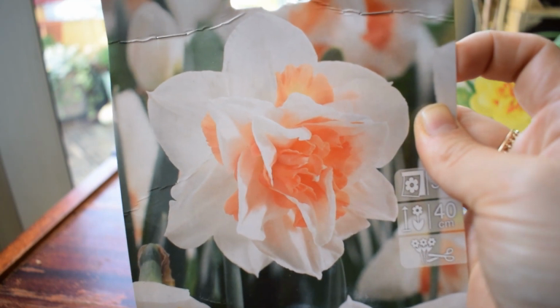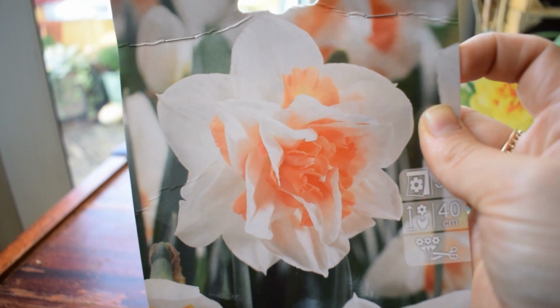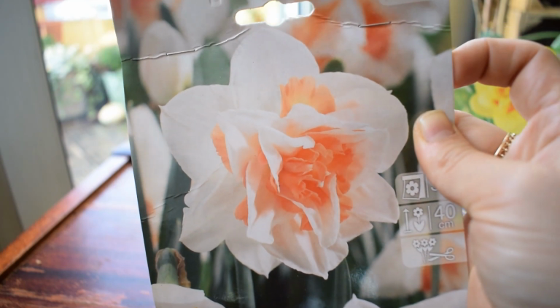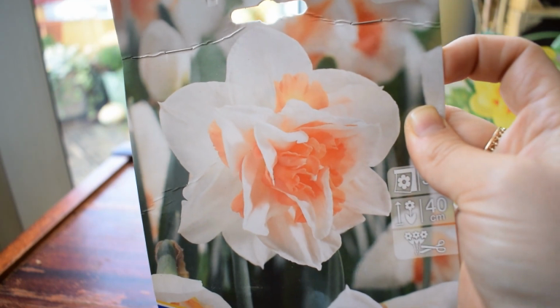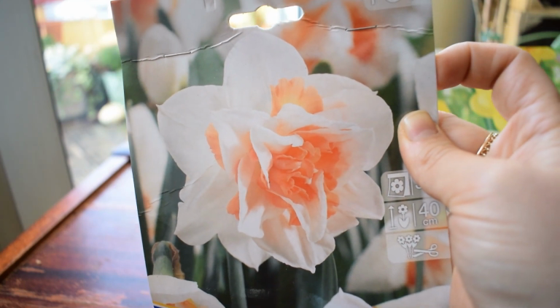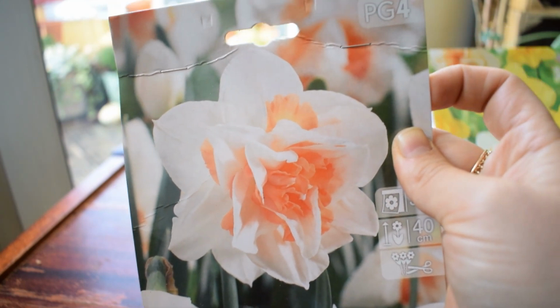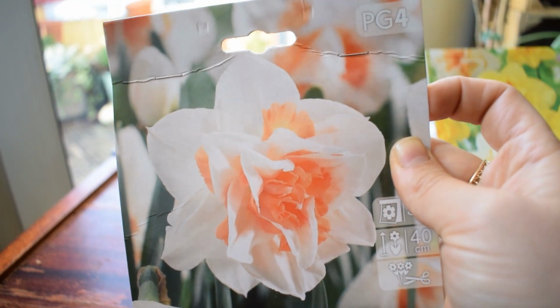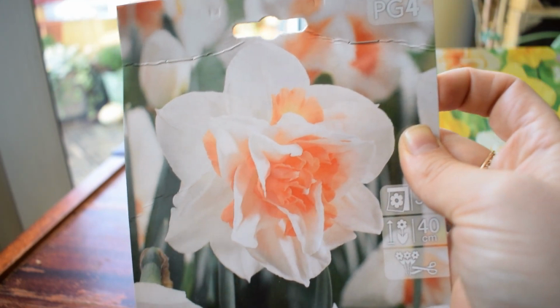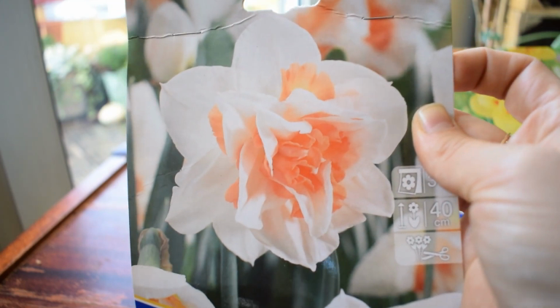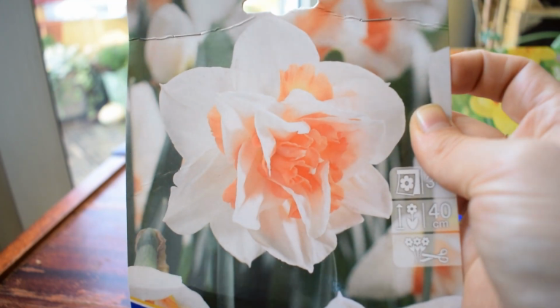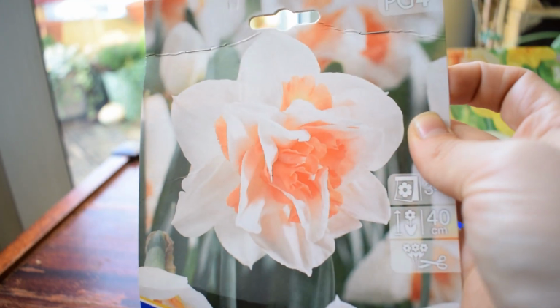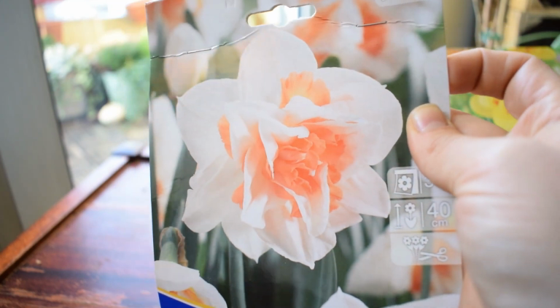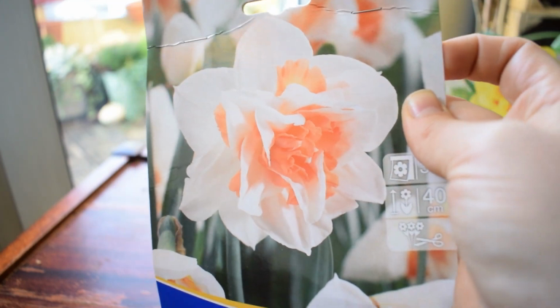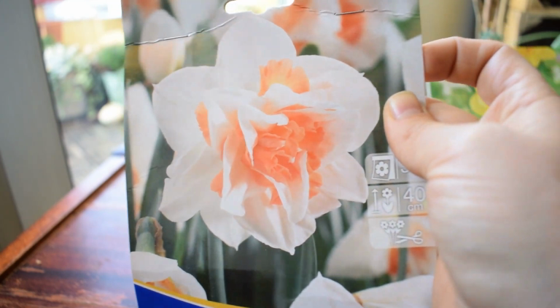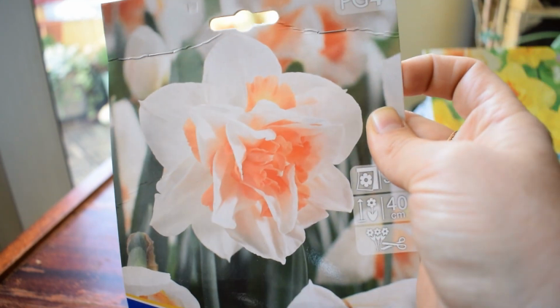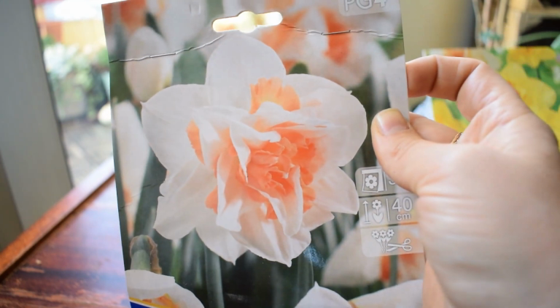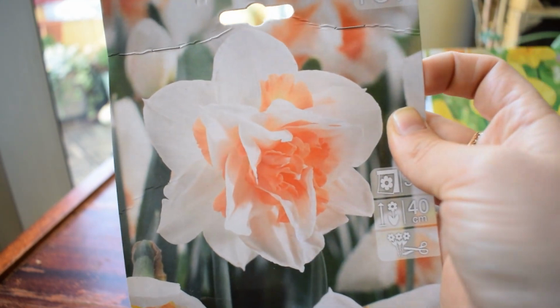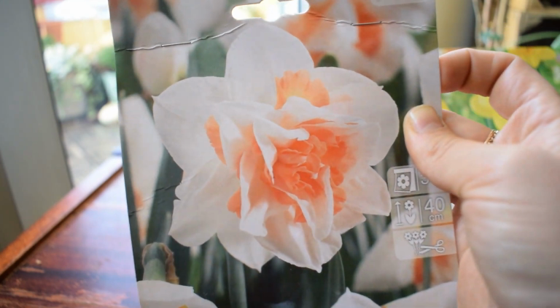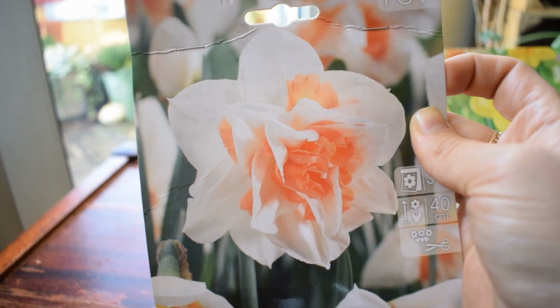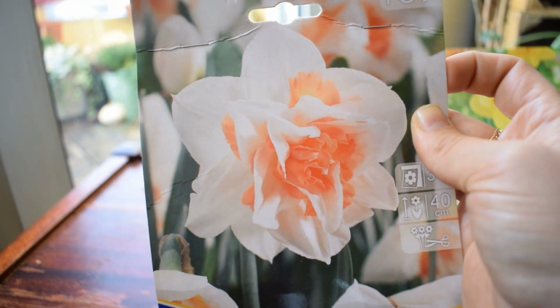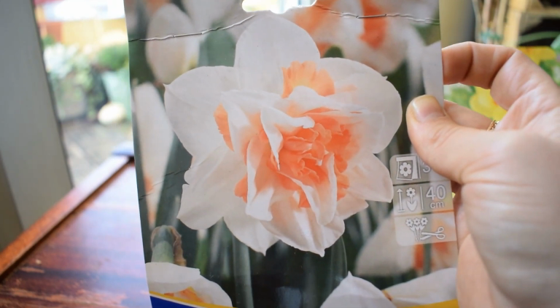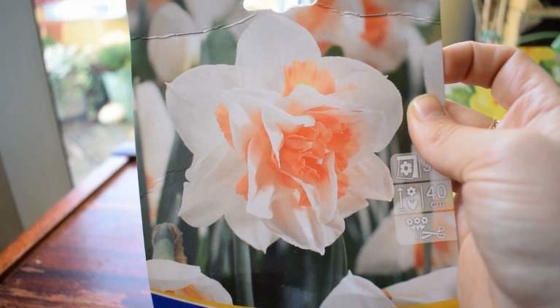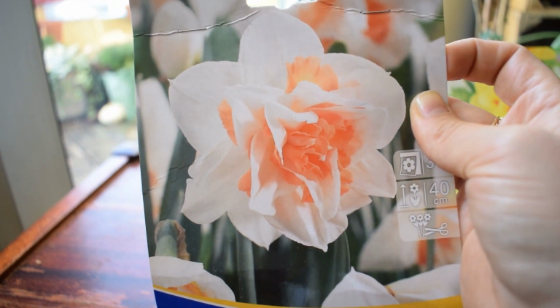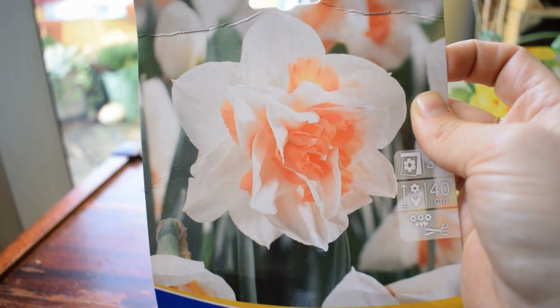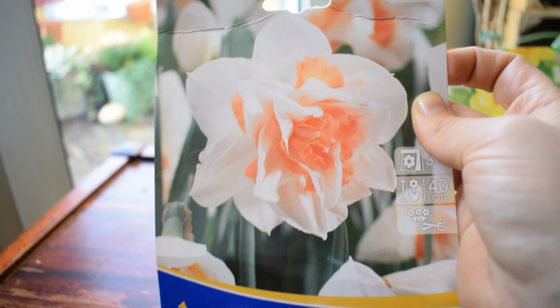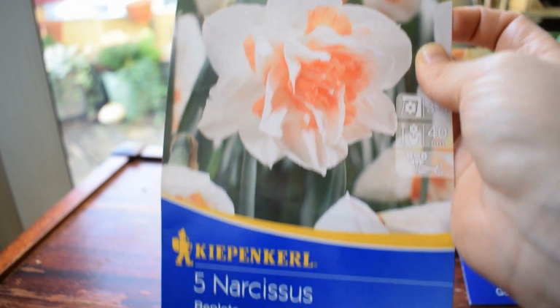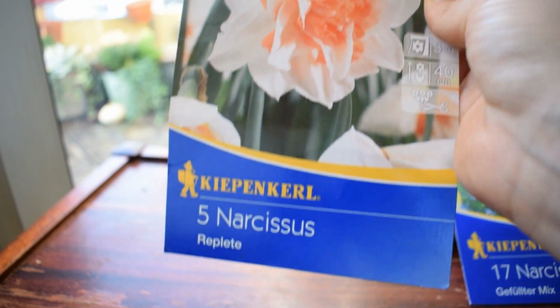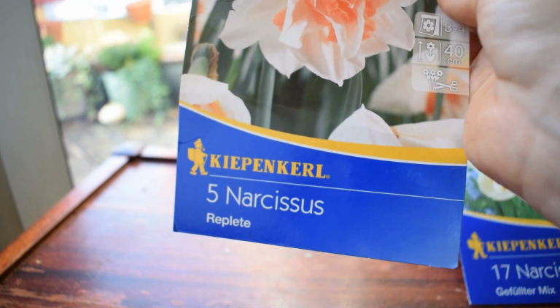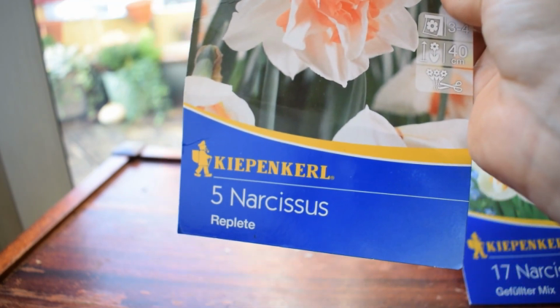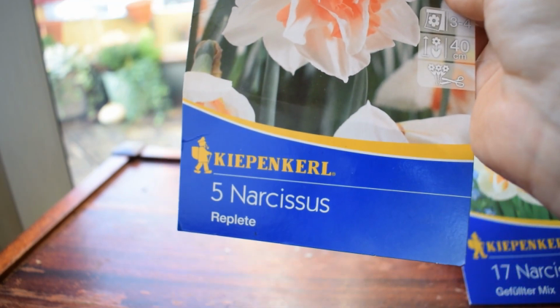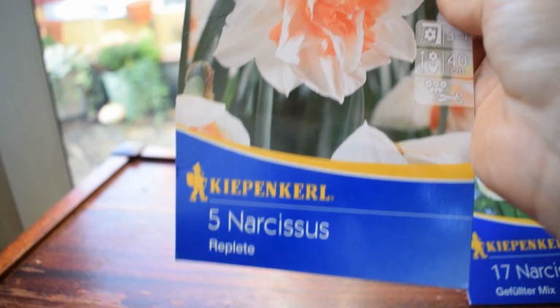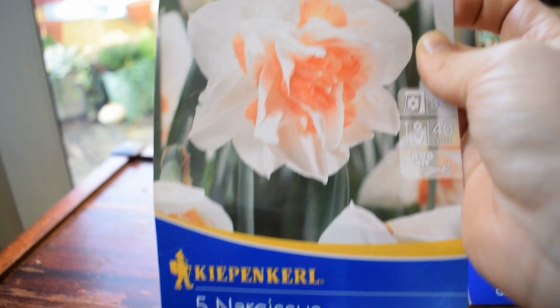I might put crocuses around them at the bottom - we'll see what happens when I start planting them. That's Replete there.